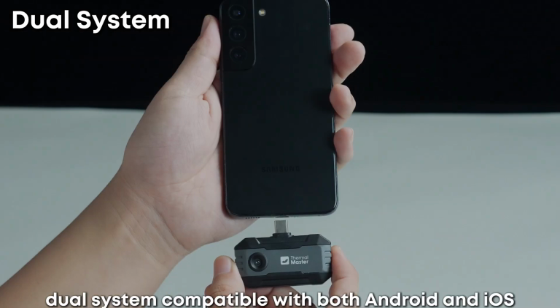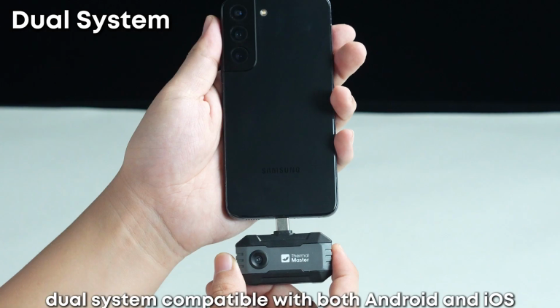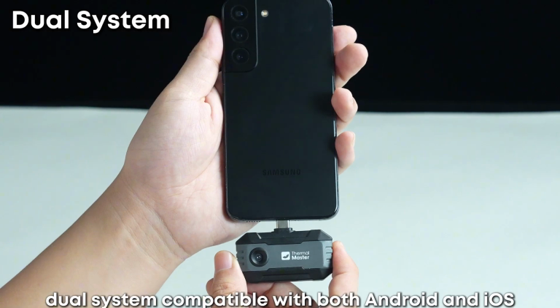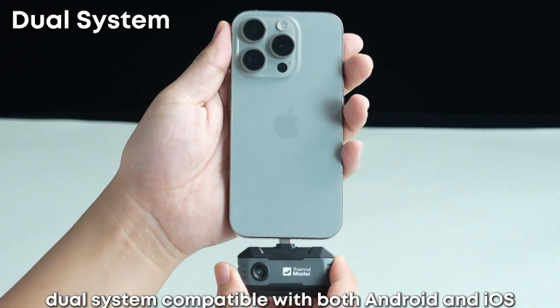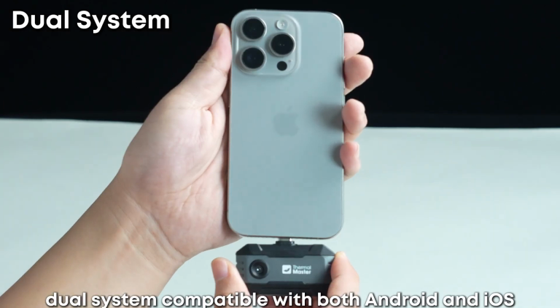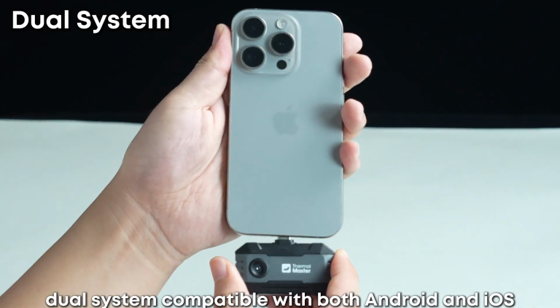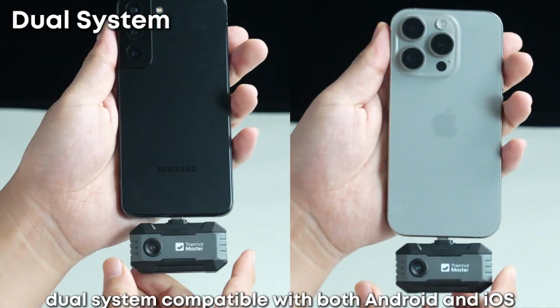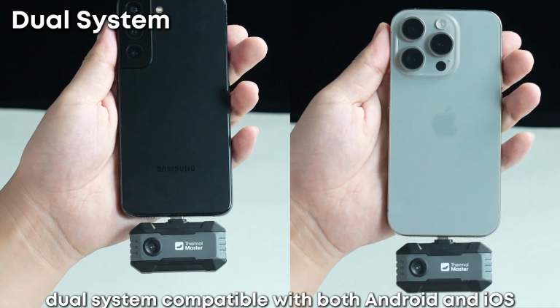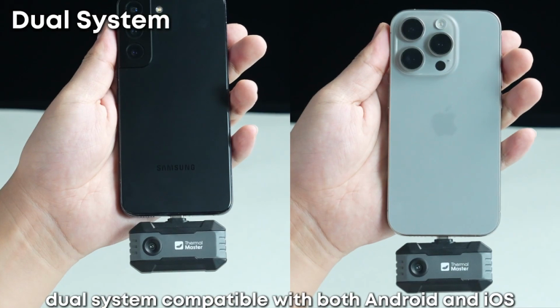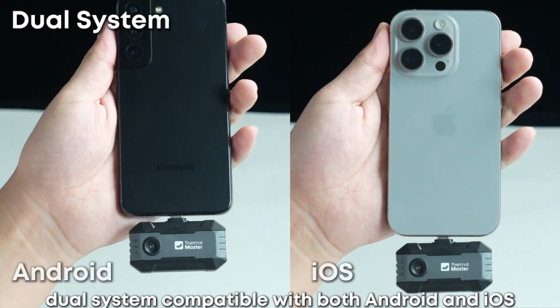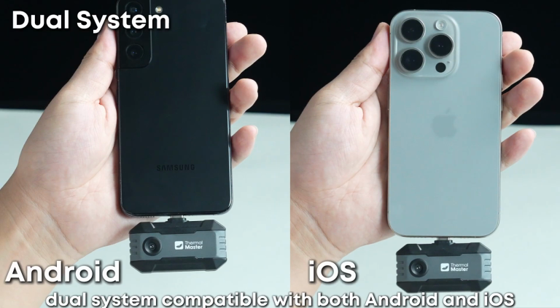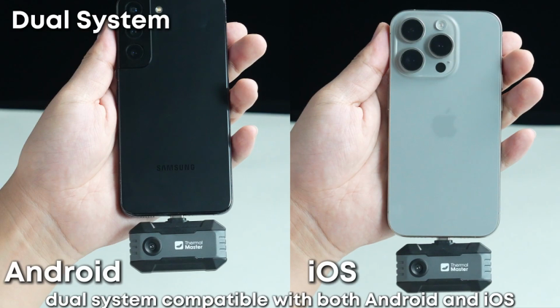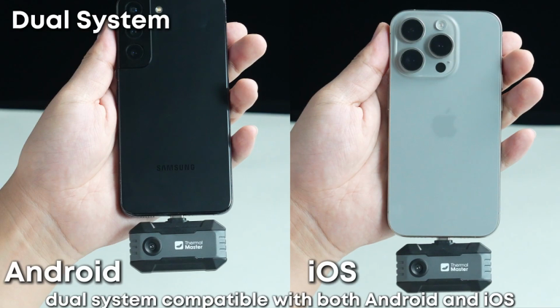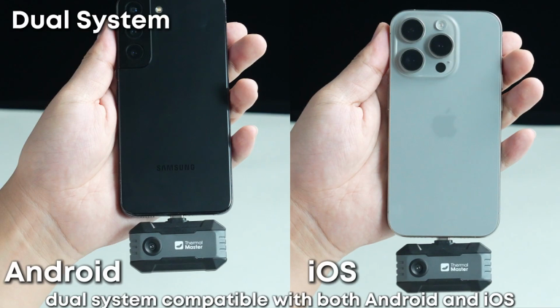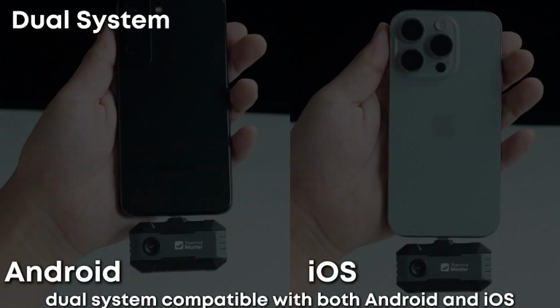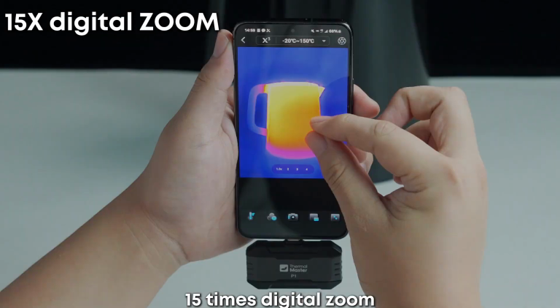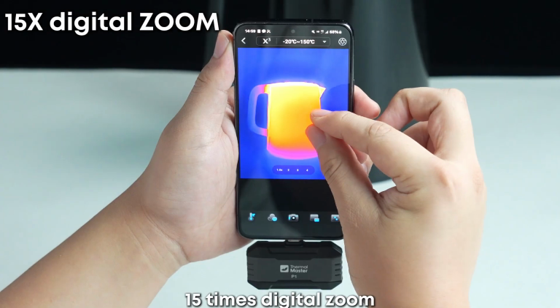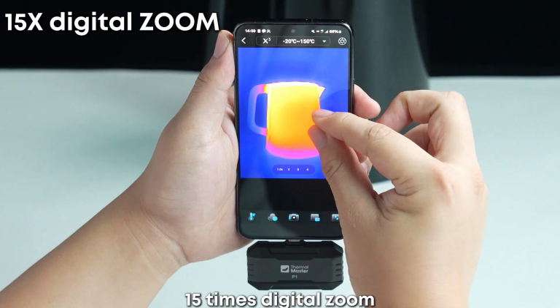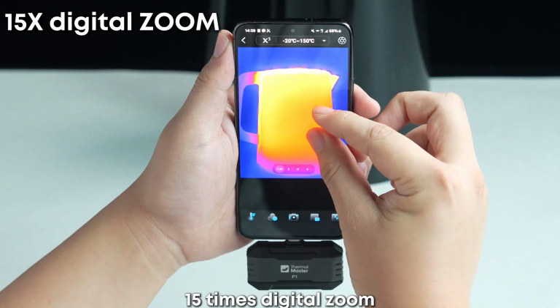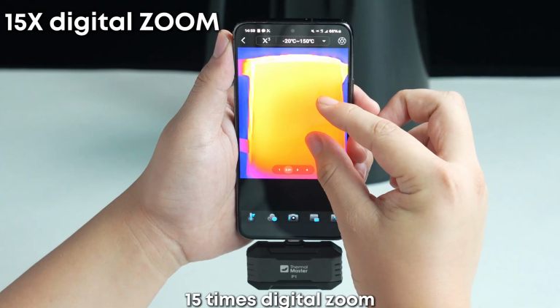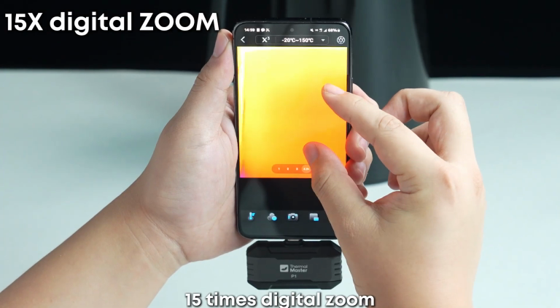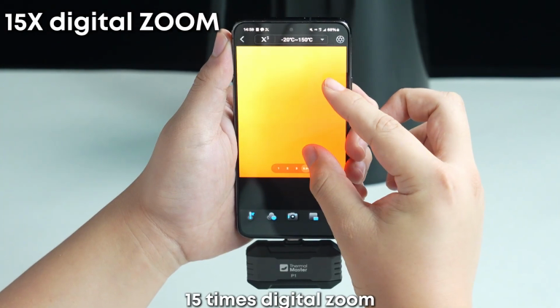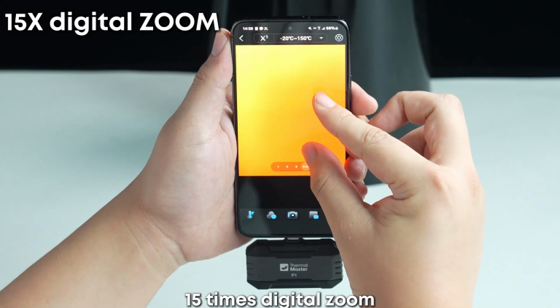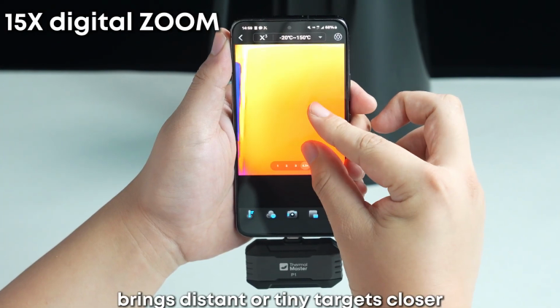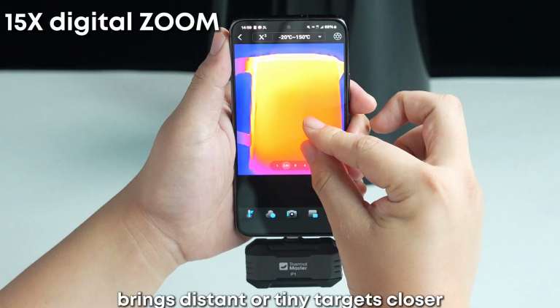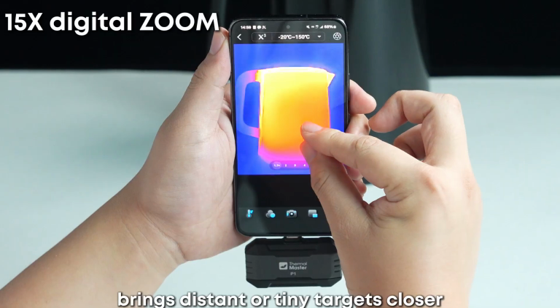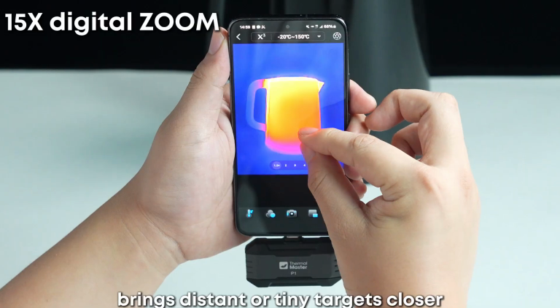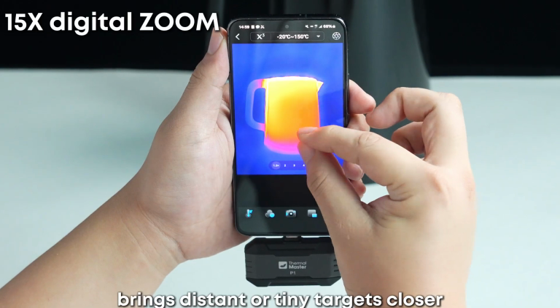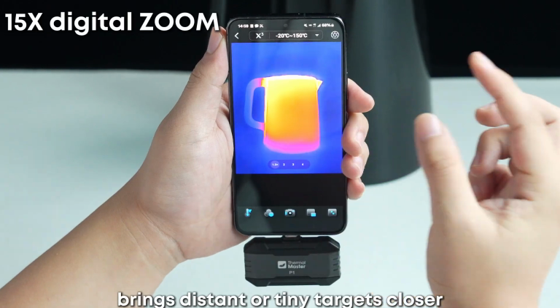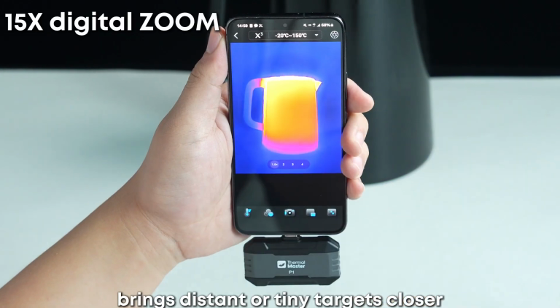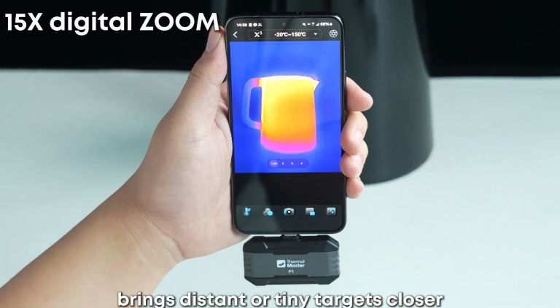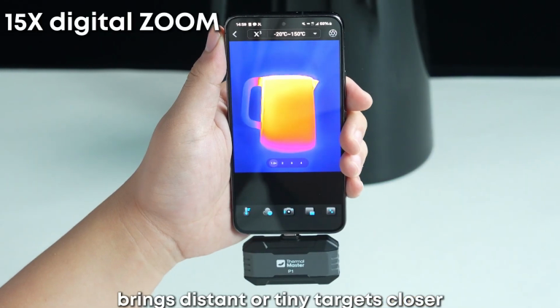Dual system compatible with both Android and iOS. 15 times digital zoom brings distant or tiny targets closer.